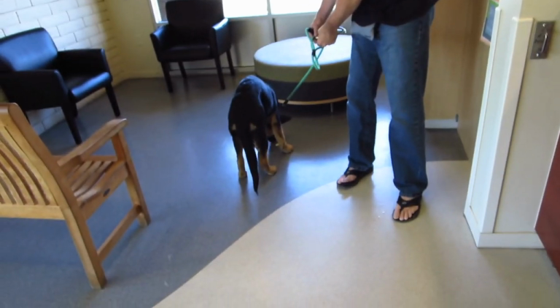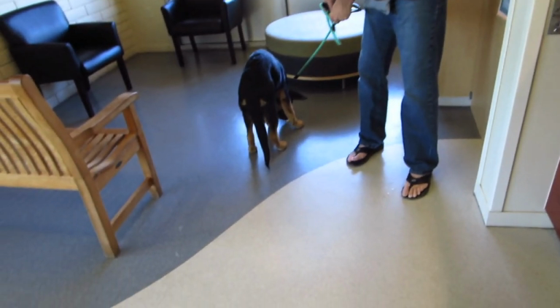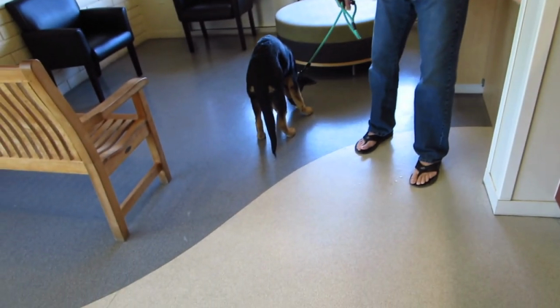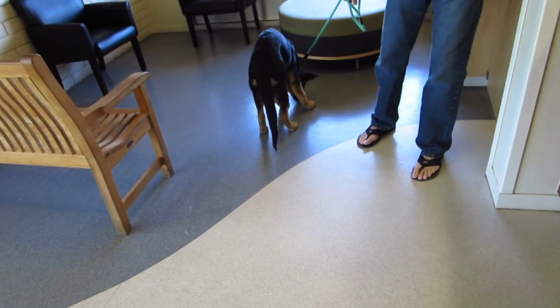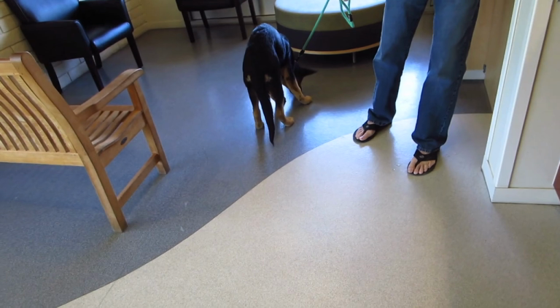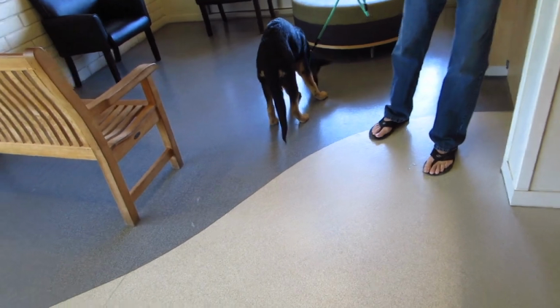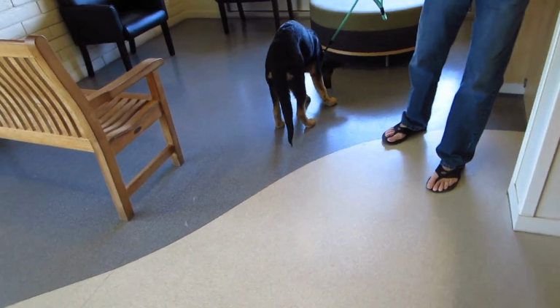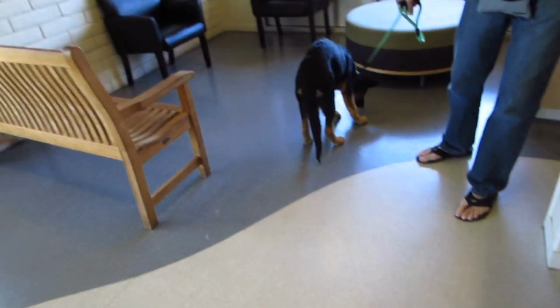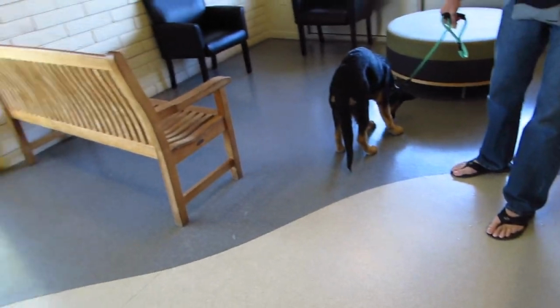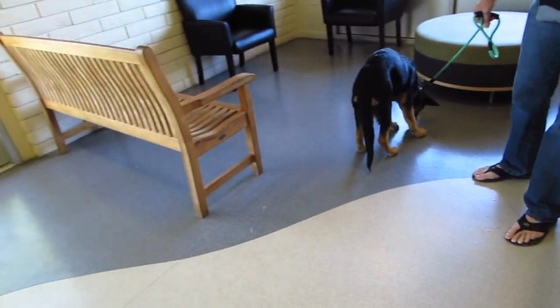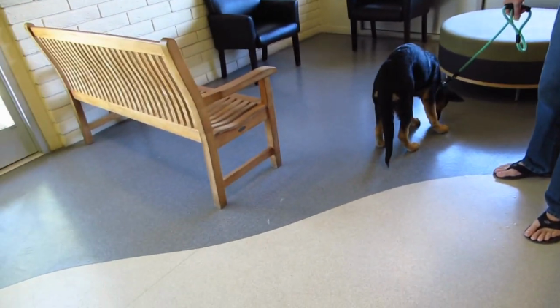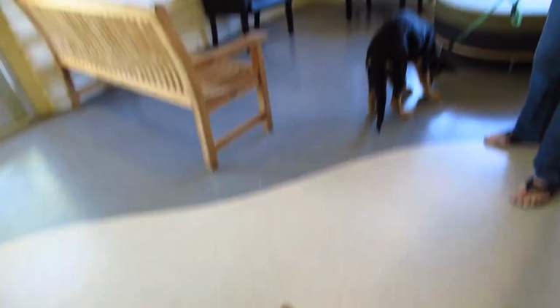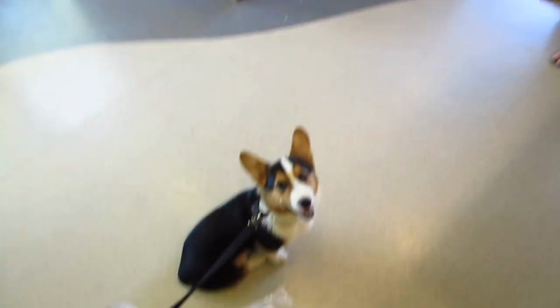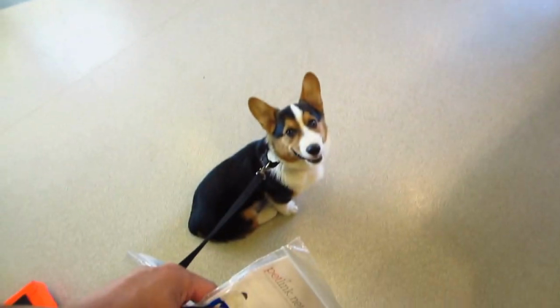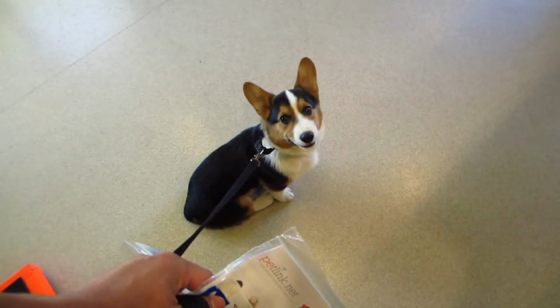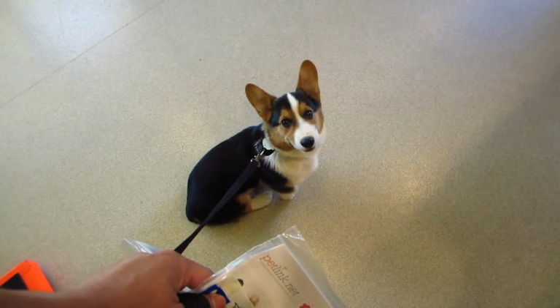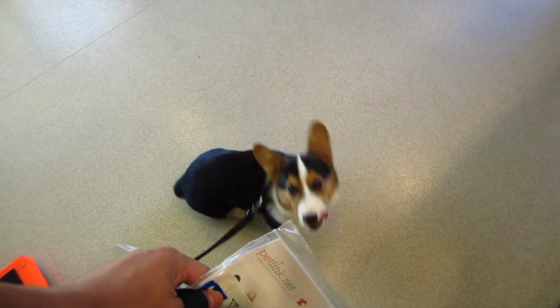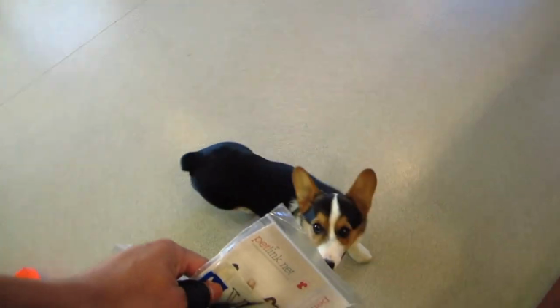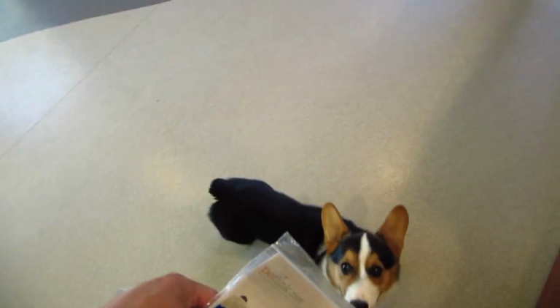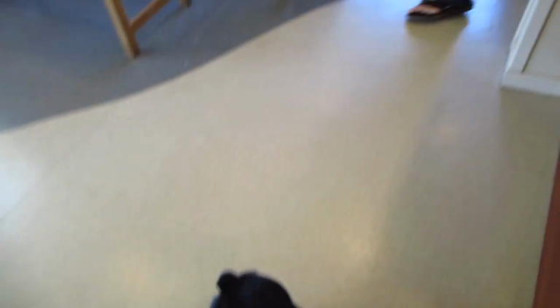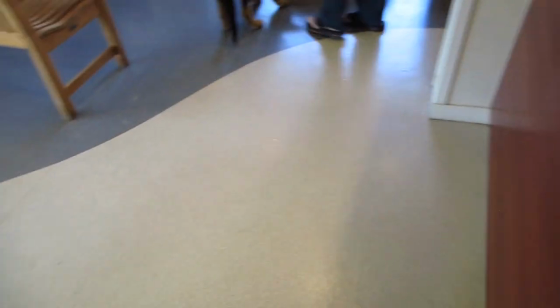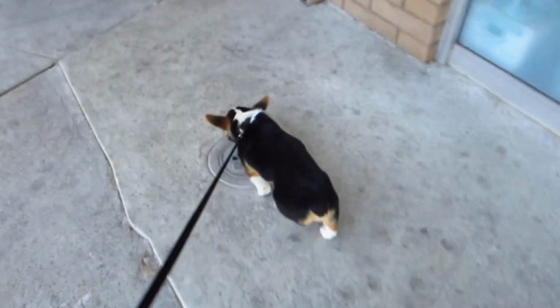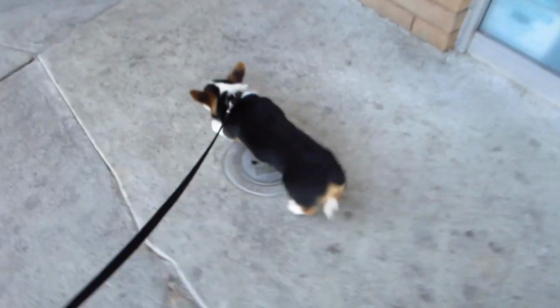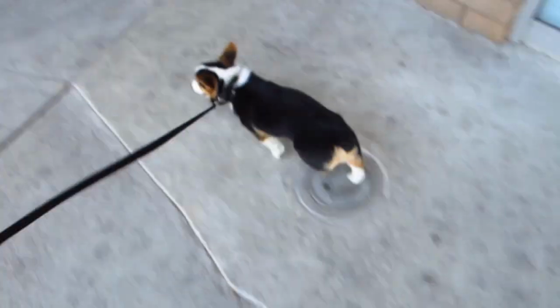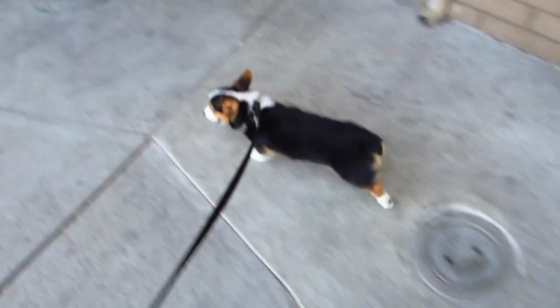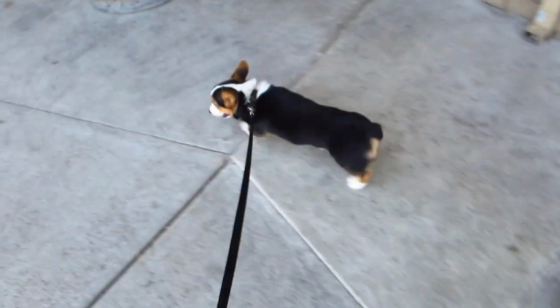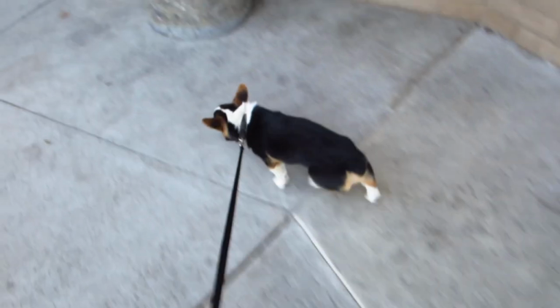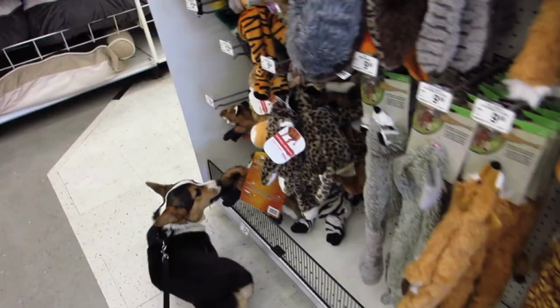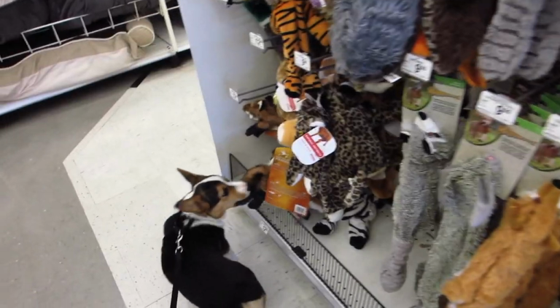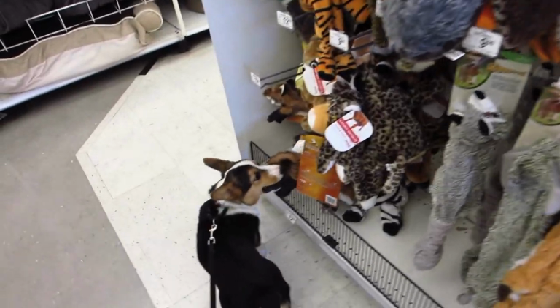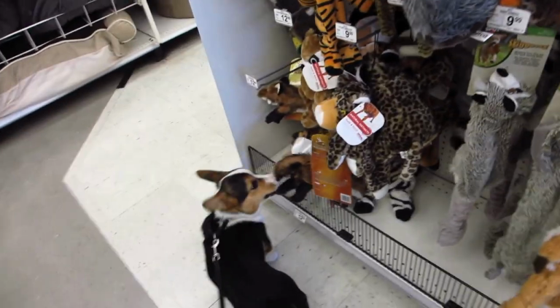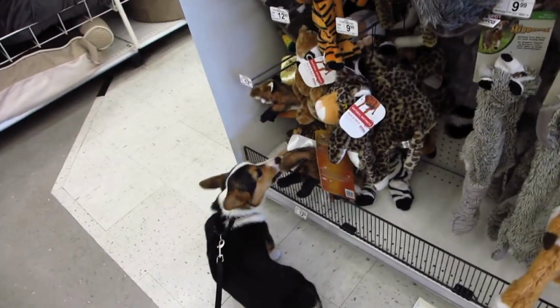A German Shepherd over there. Dude got his microchip. Gatsby's going shopping.